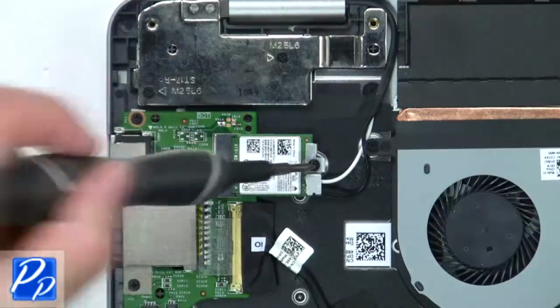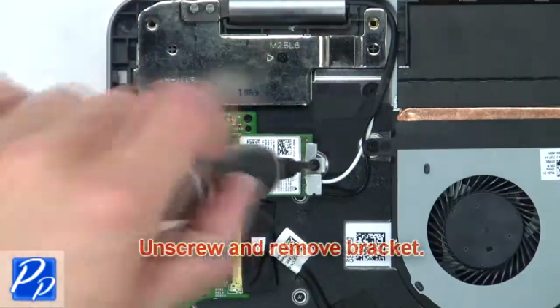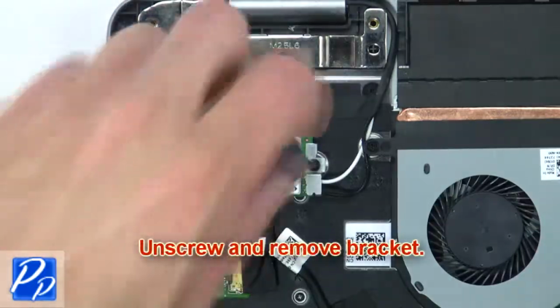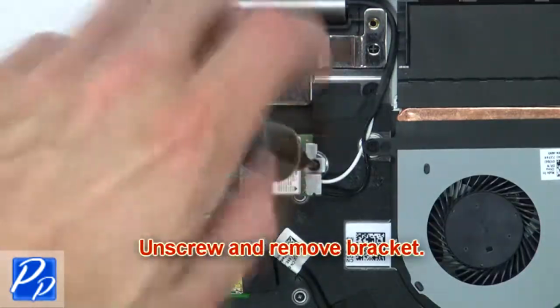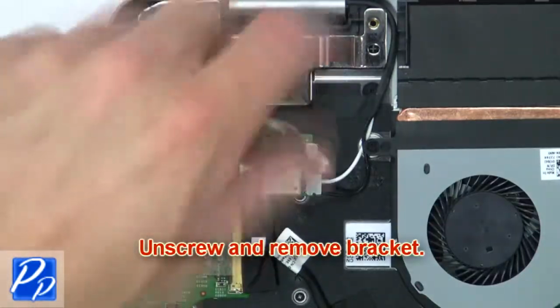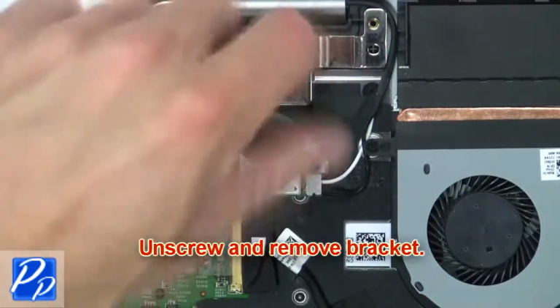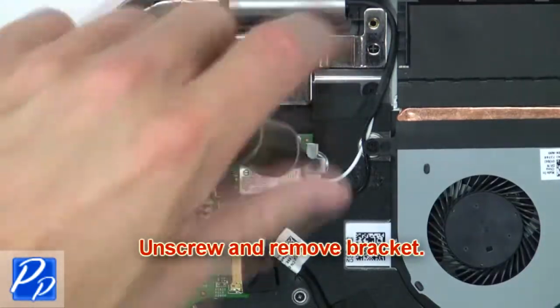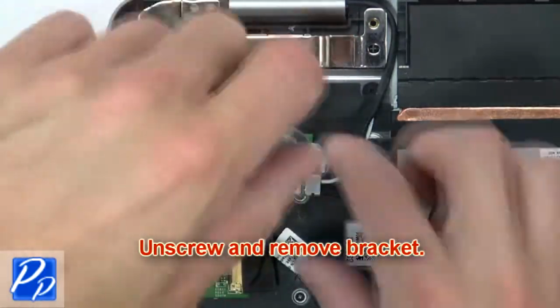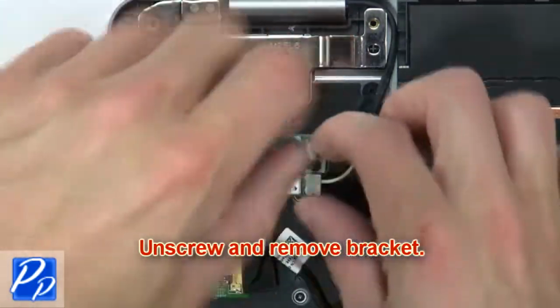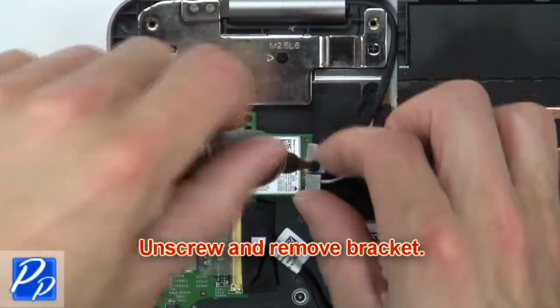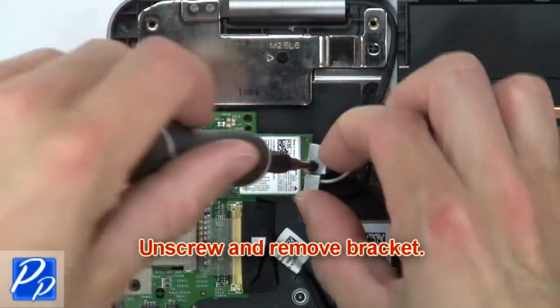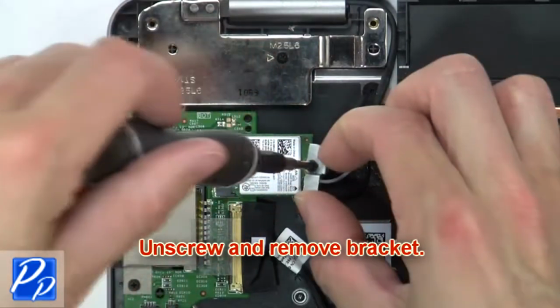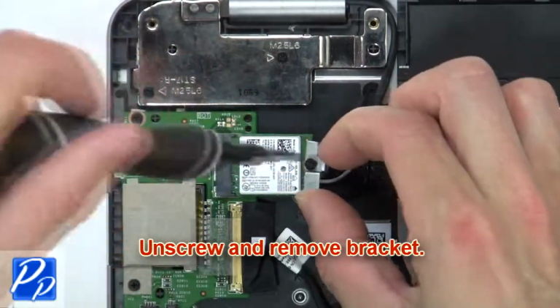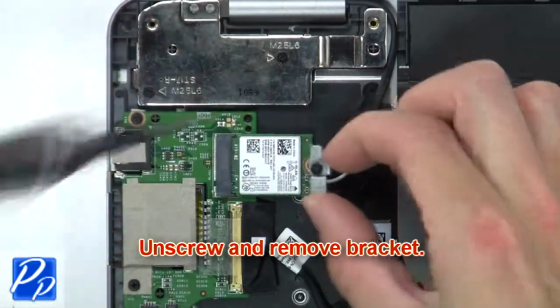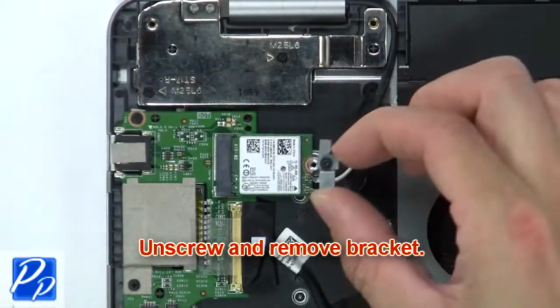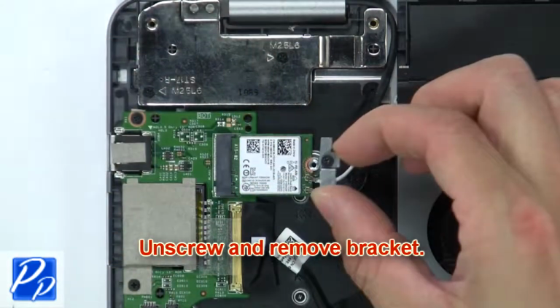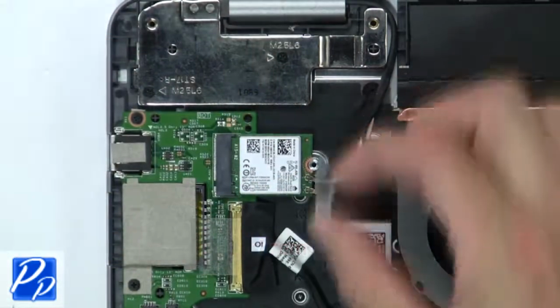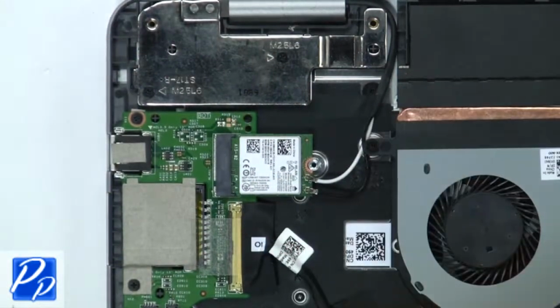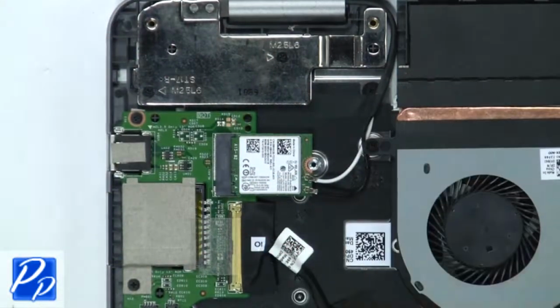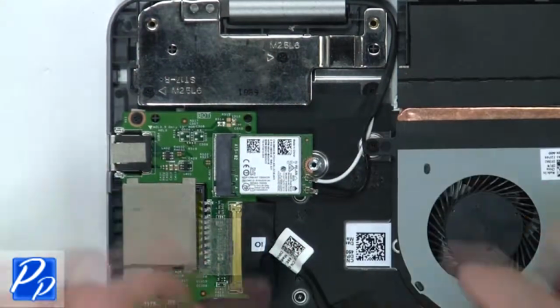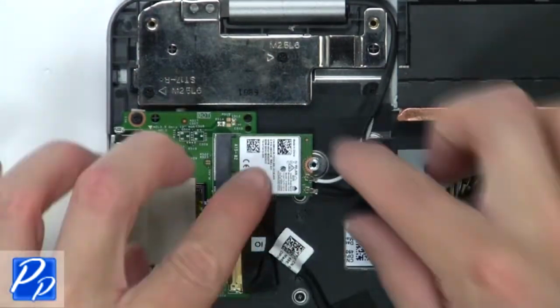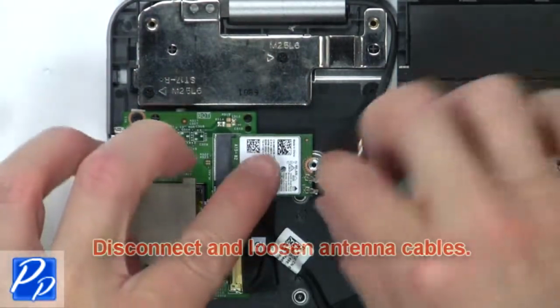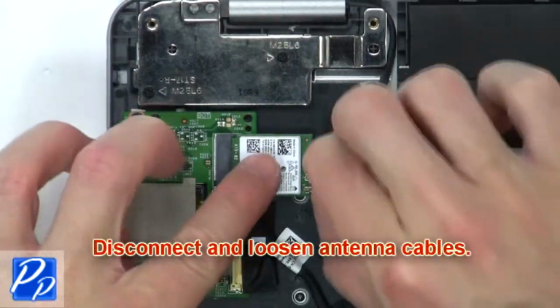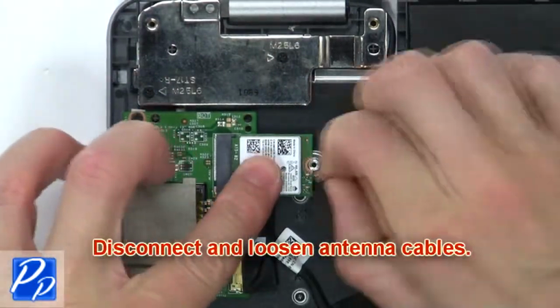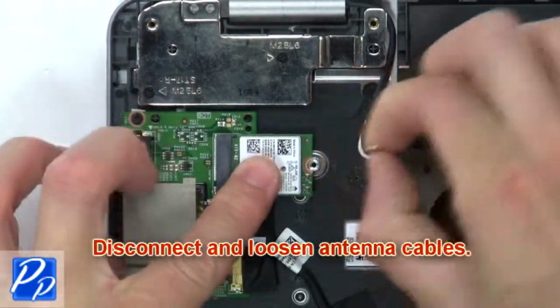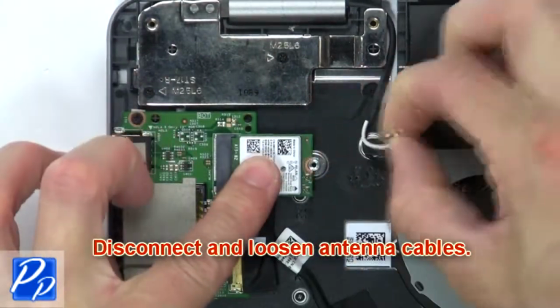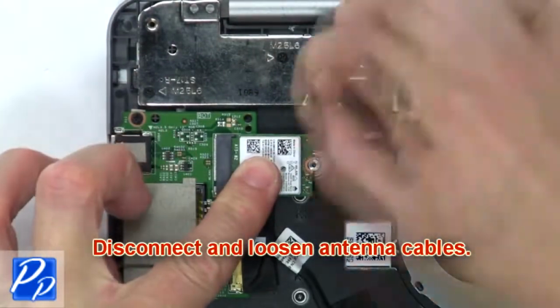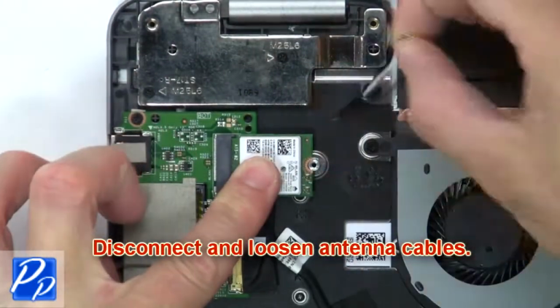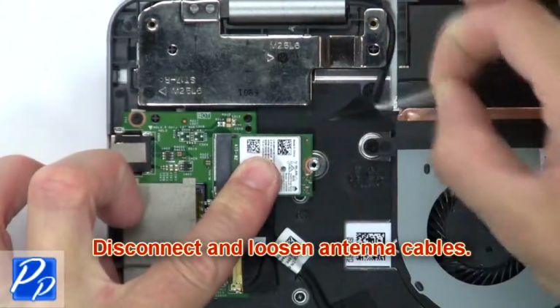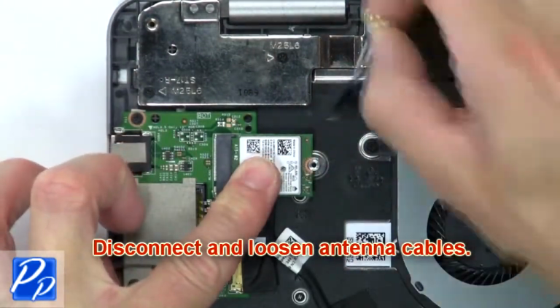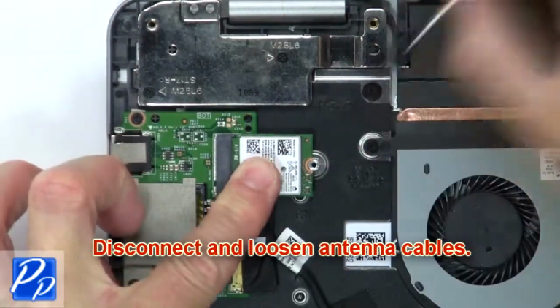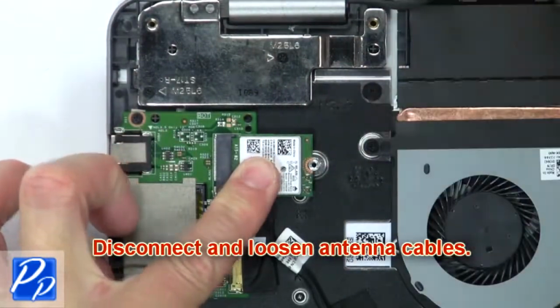Then unscrew and remove the bracket. Now disconnect and loosen the cables.